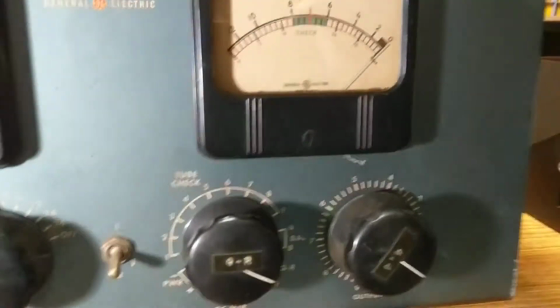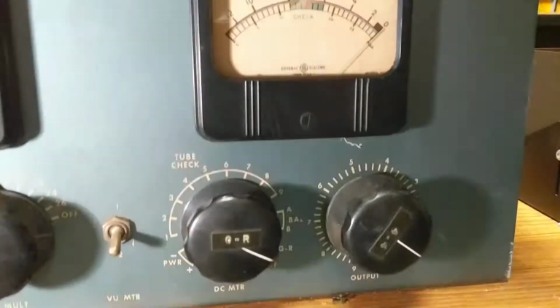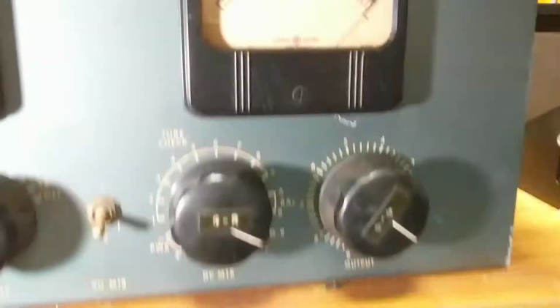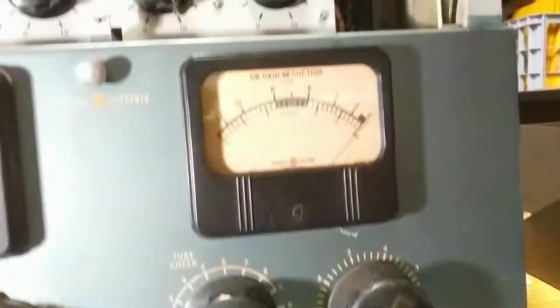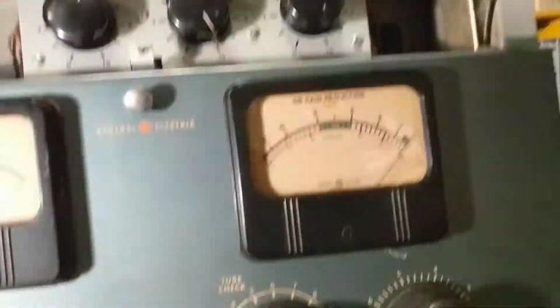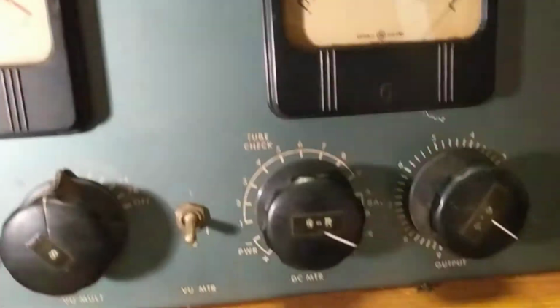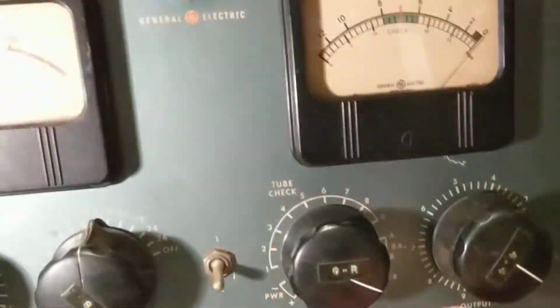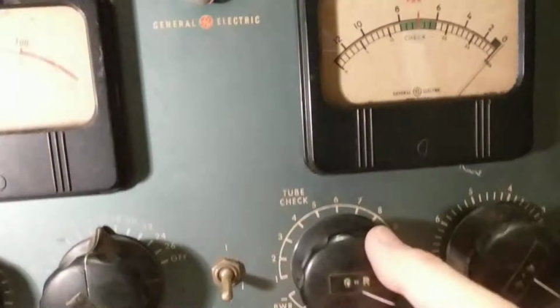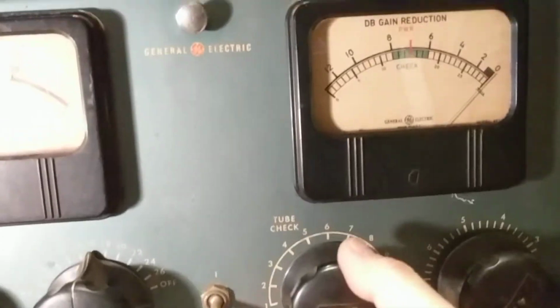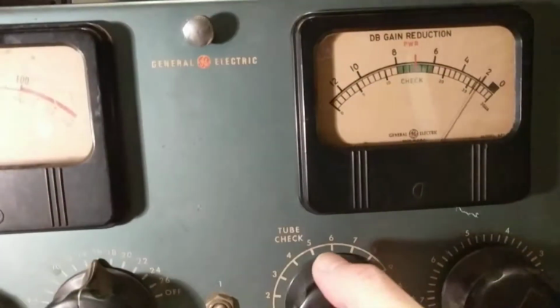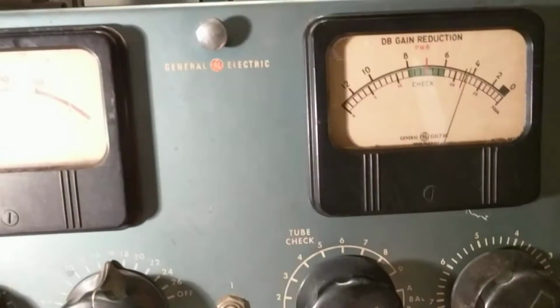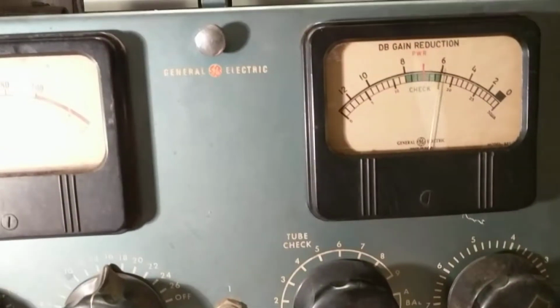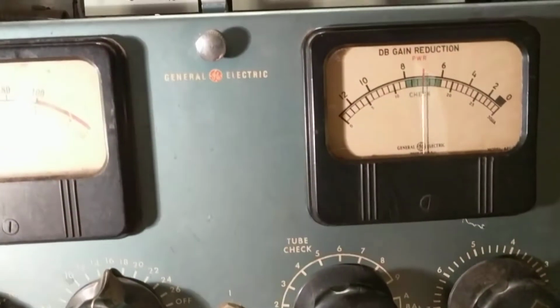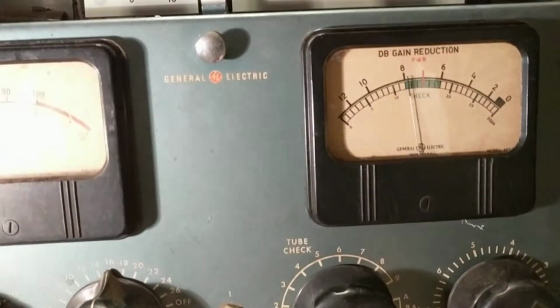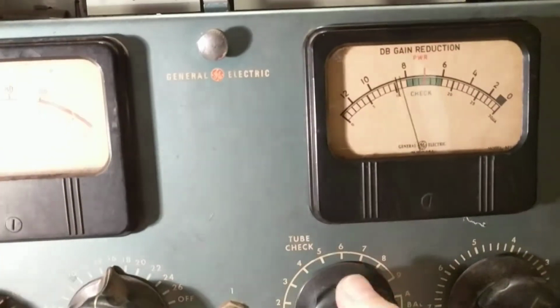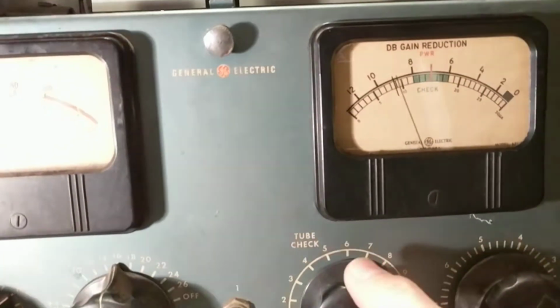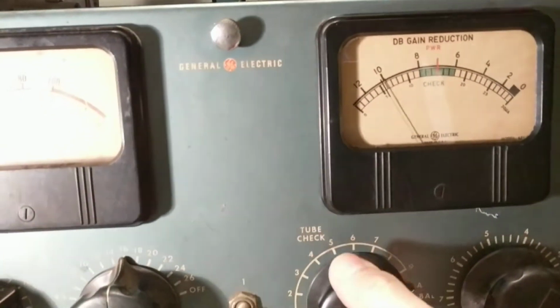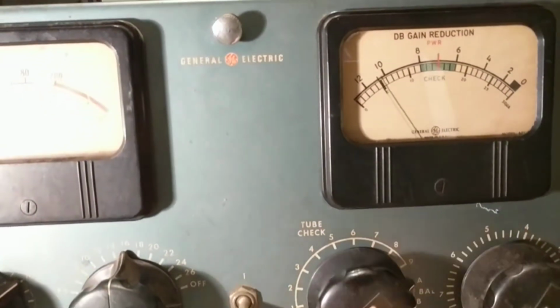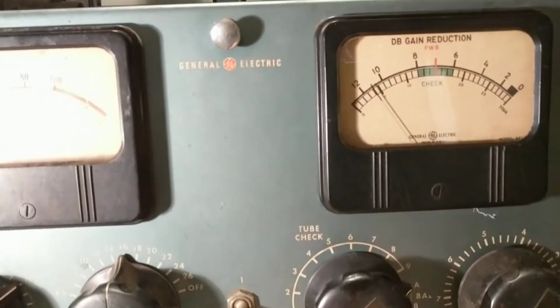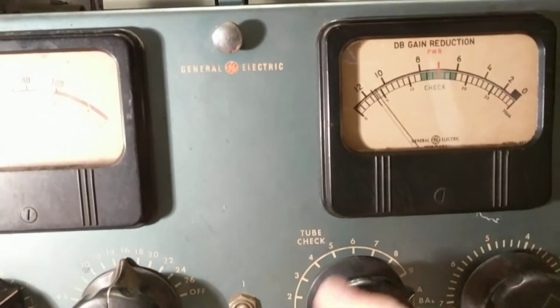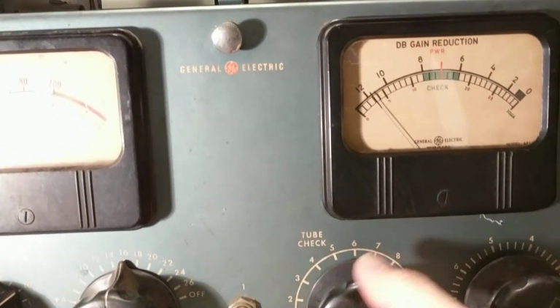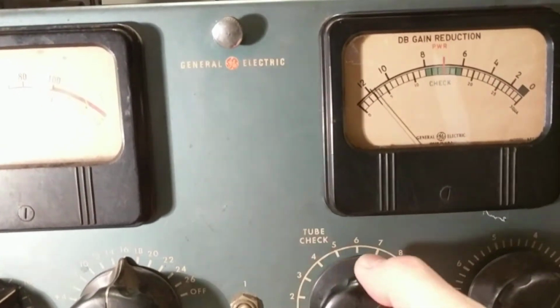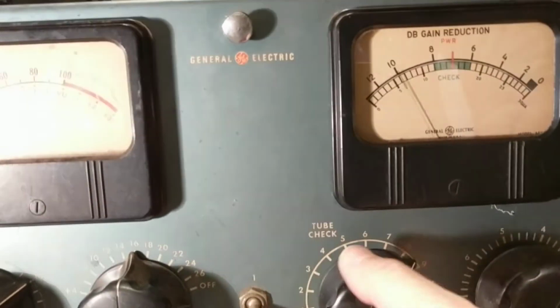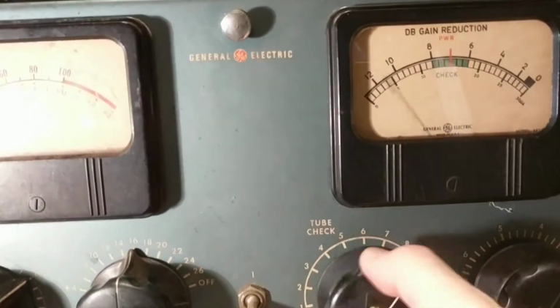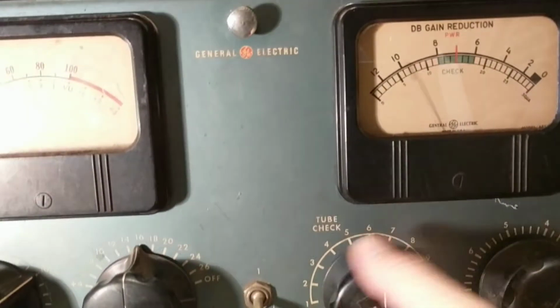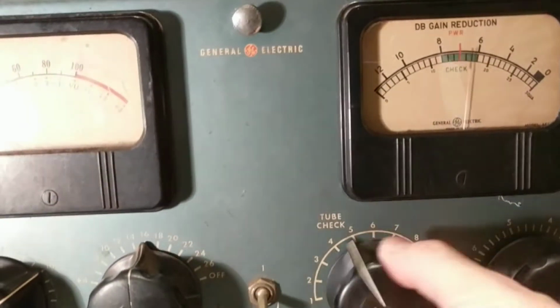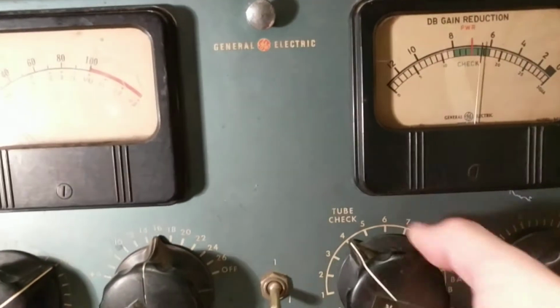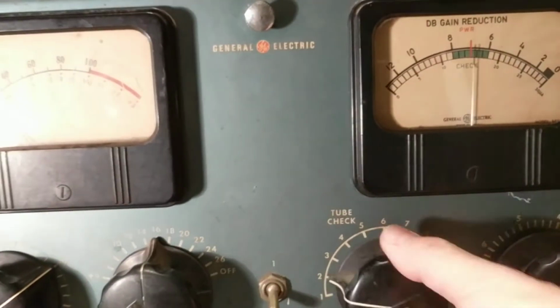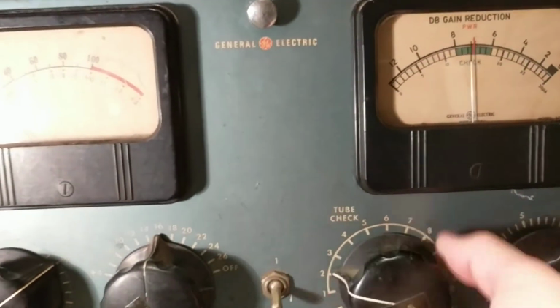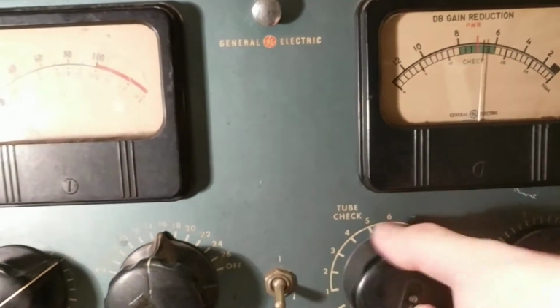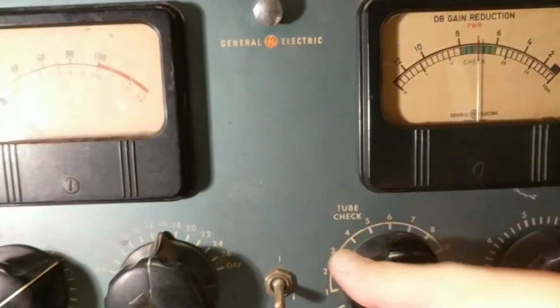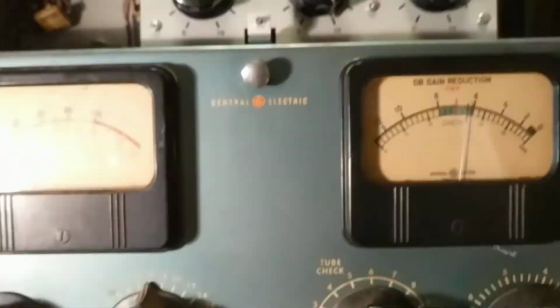We can look at all the tubes and the tube balances, all the way down to the power supply.